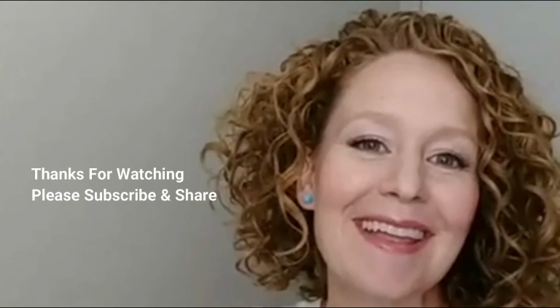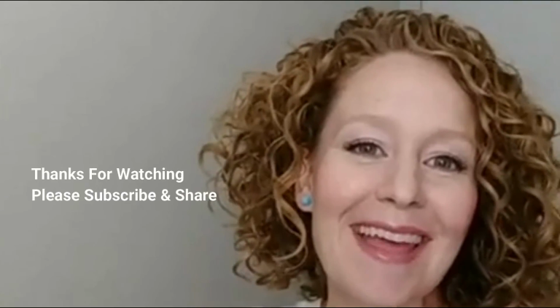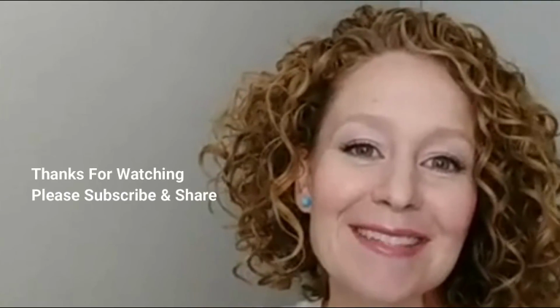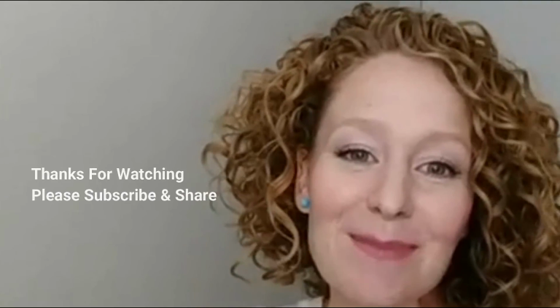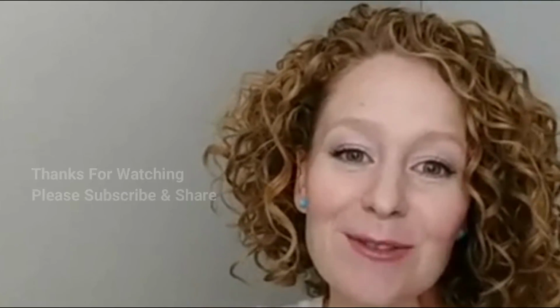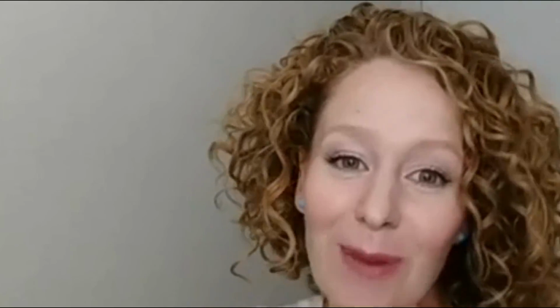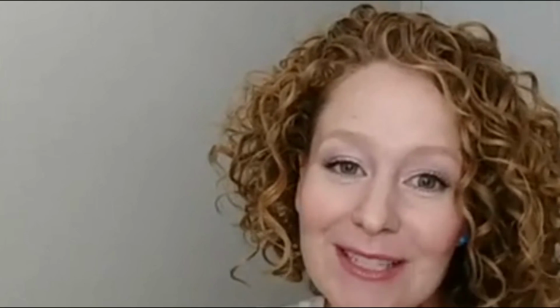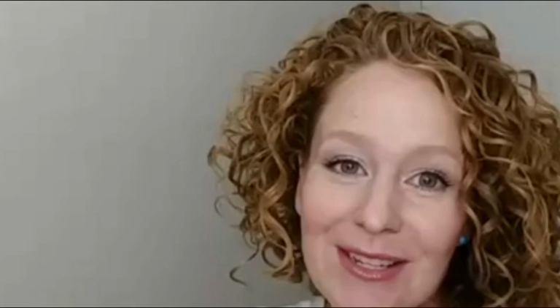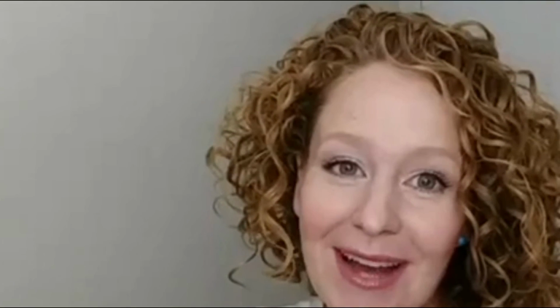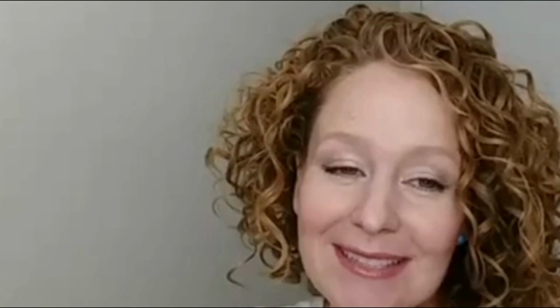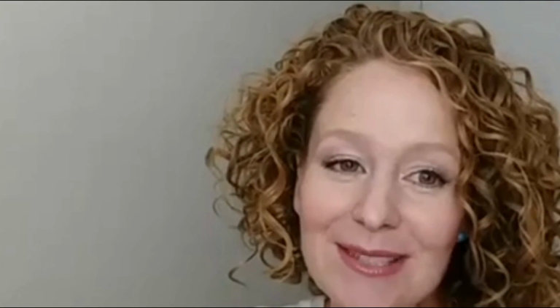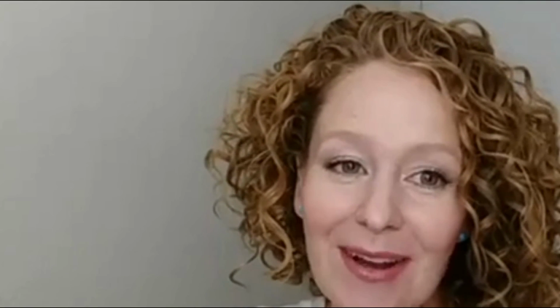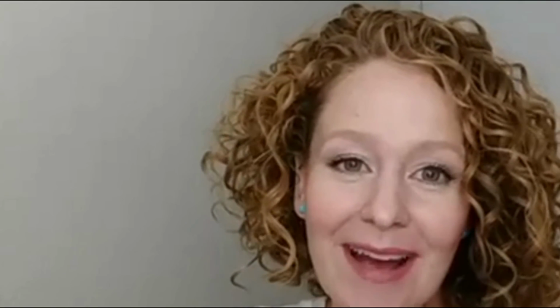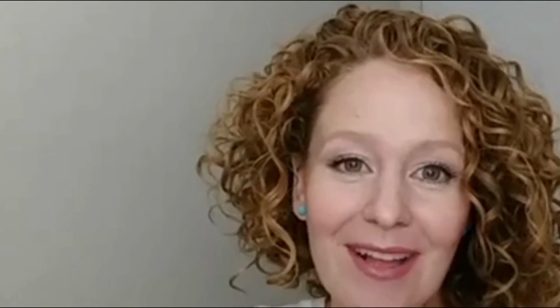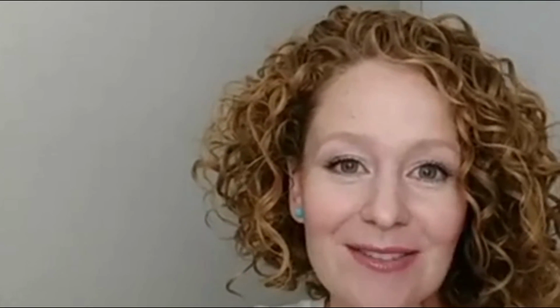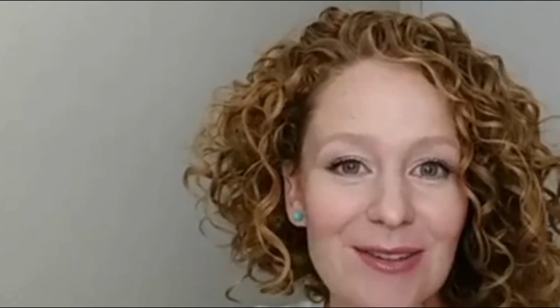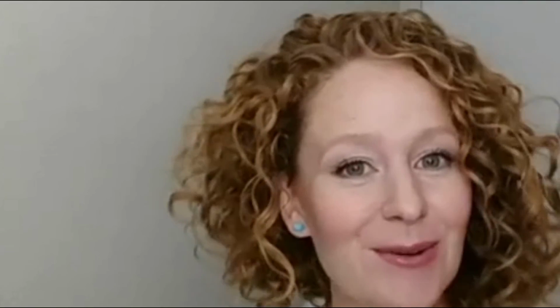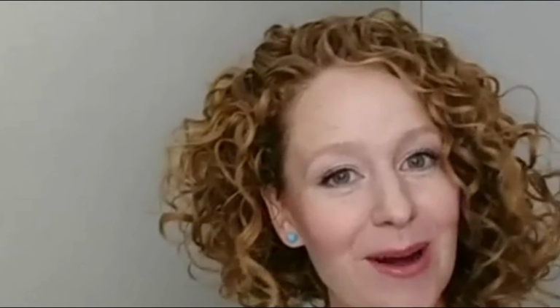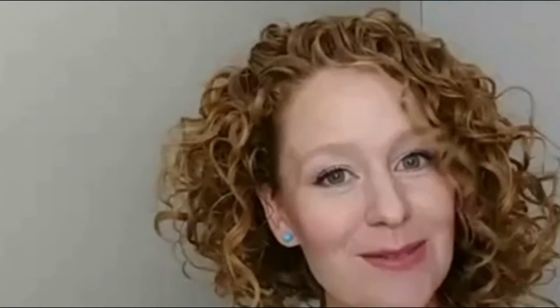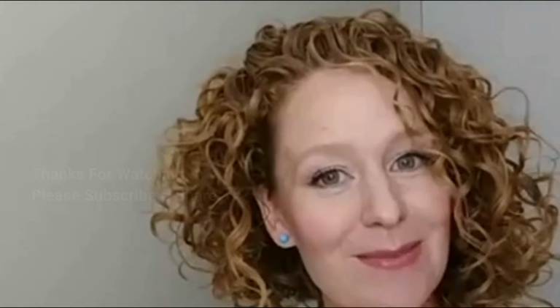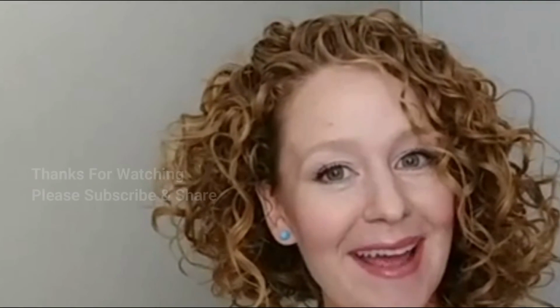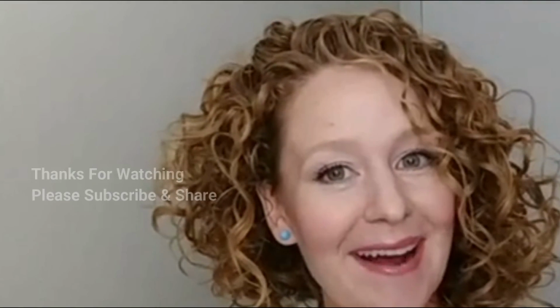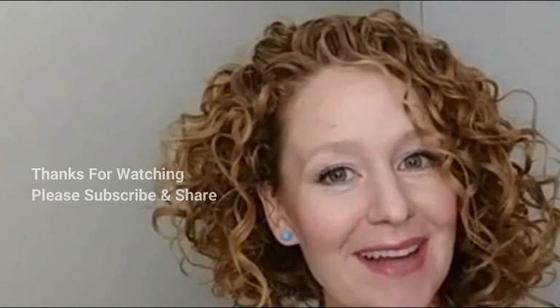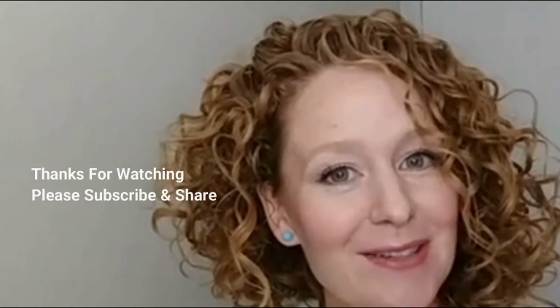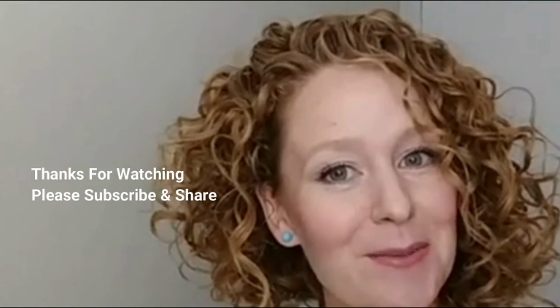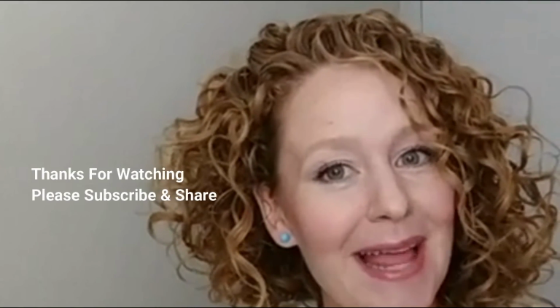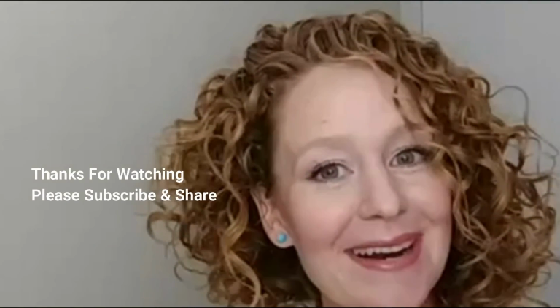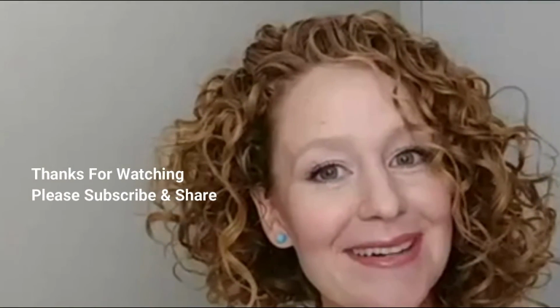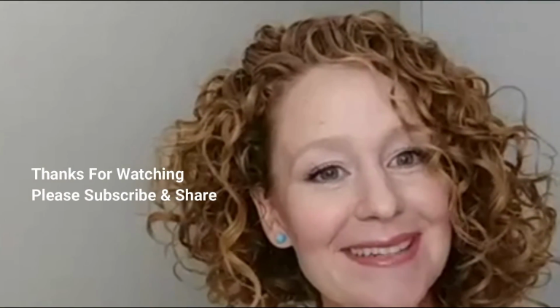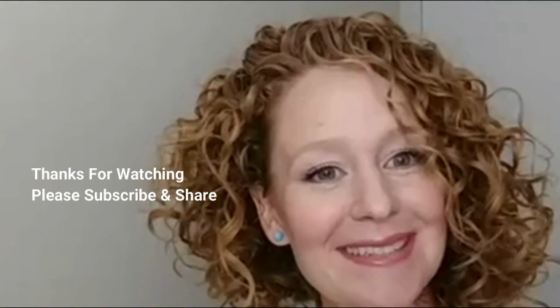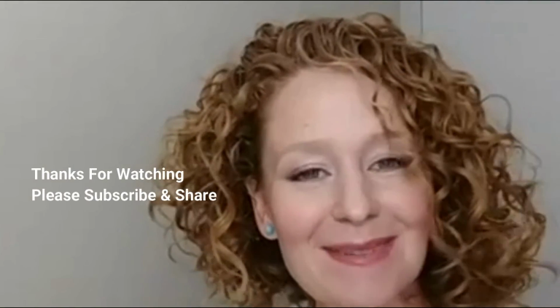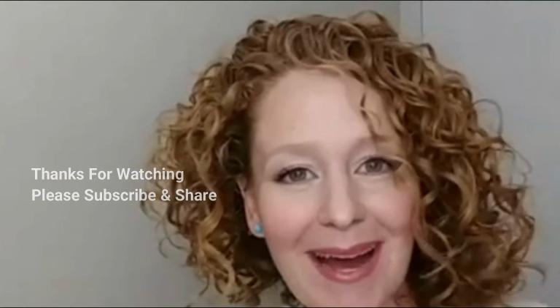Thanks so much for watching, you guys. It was fun to have lots of you watching with me — I'll talk to you more later, bye!